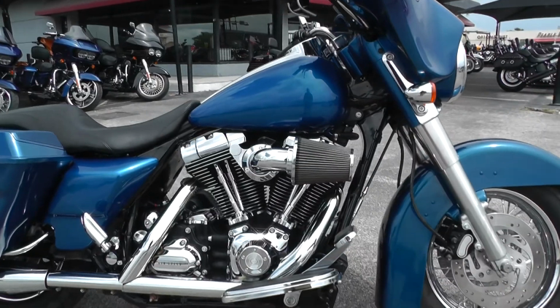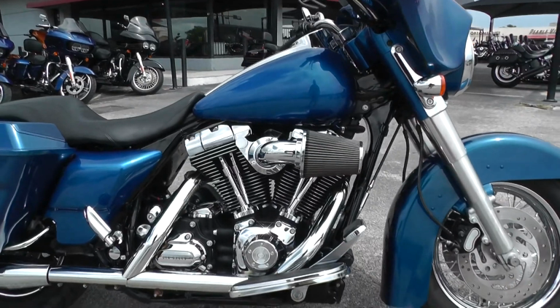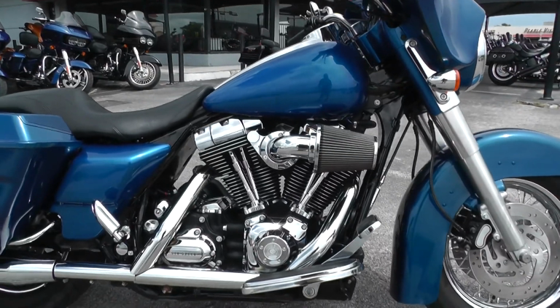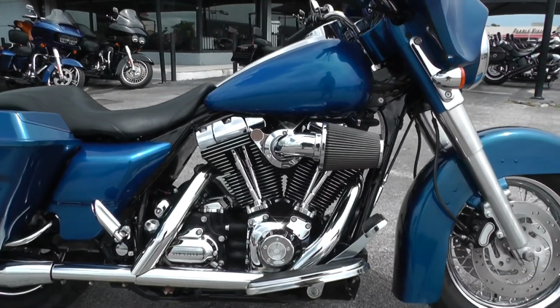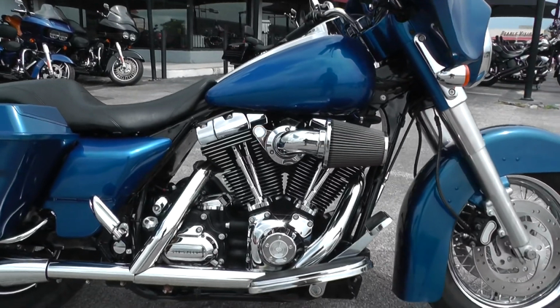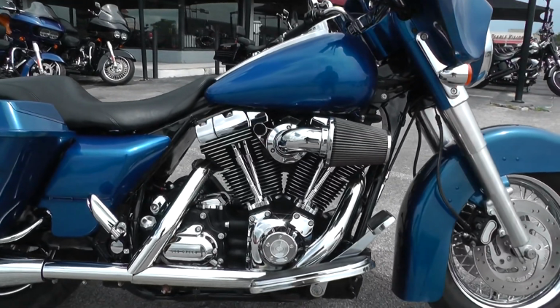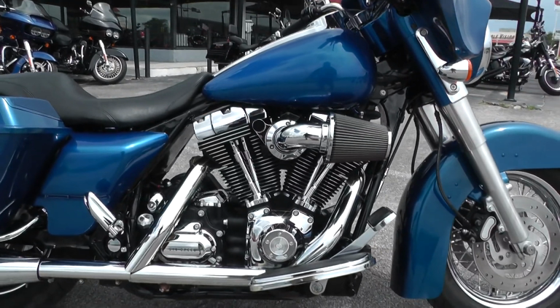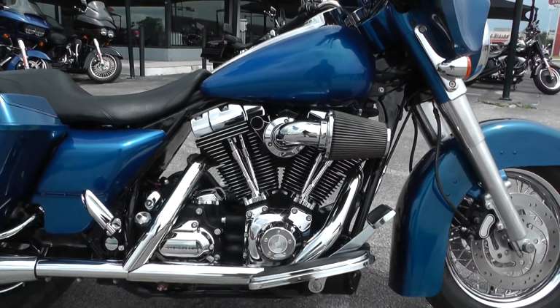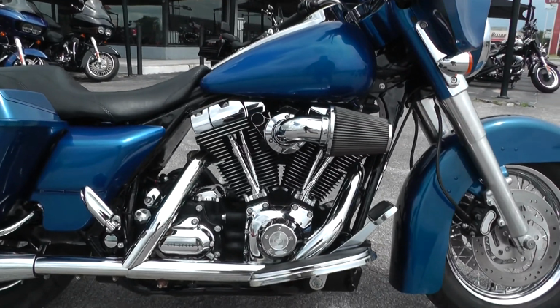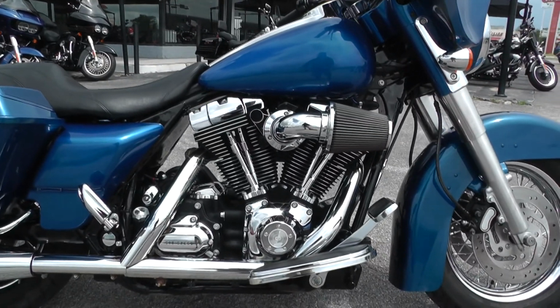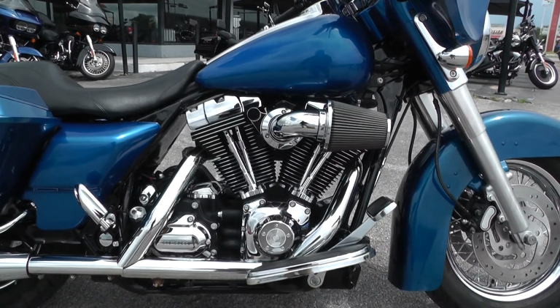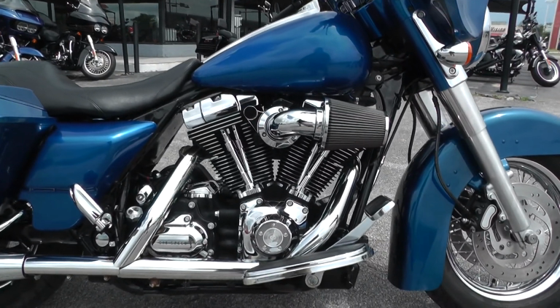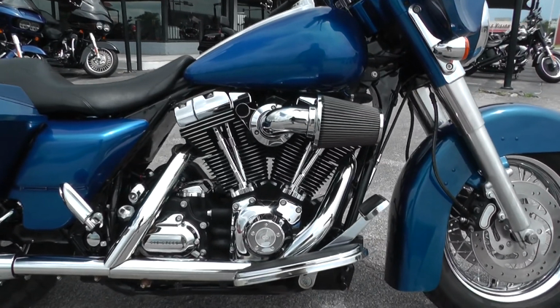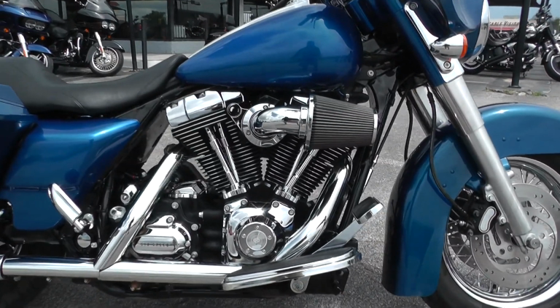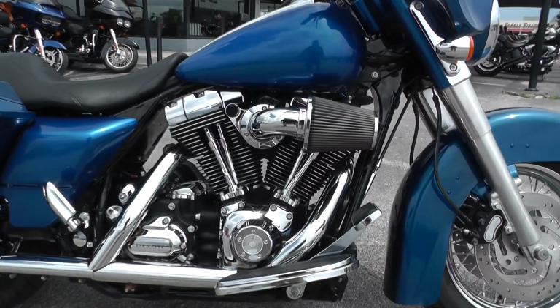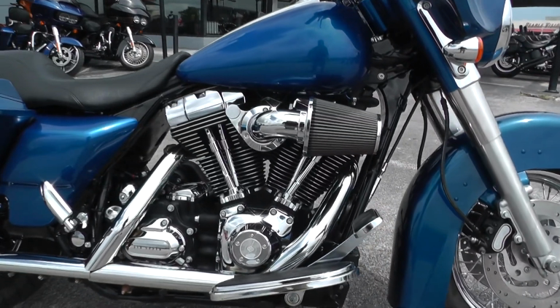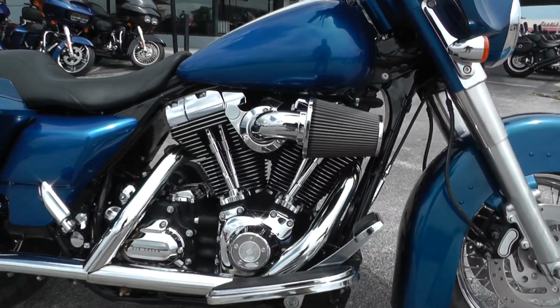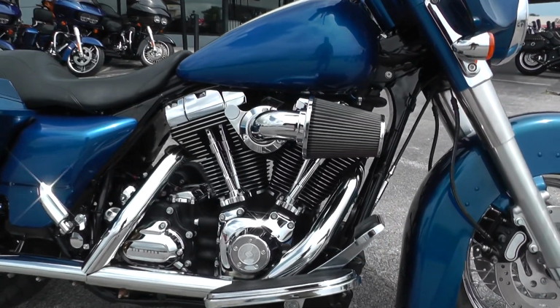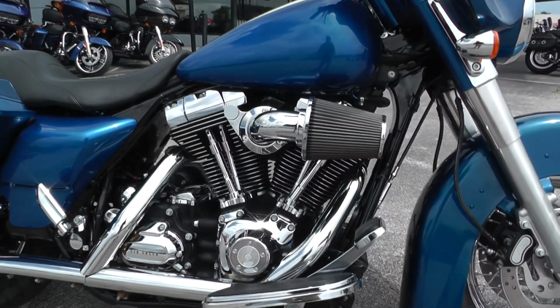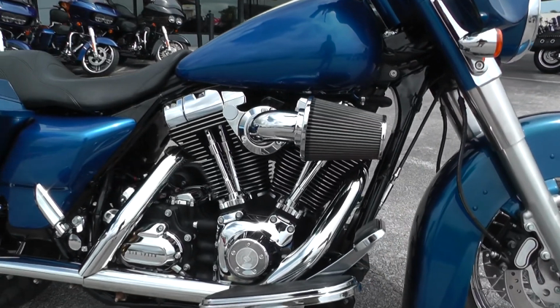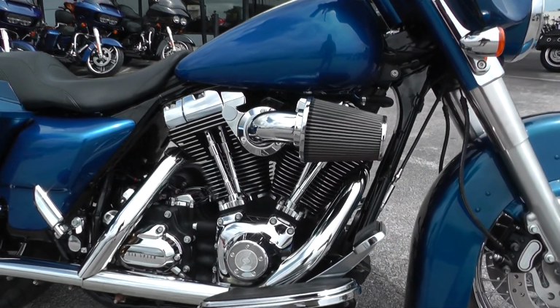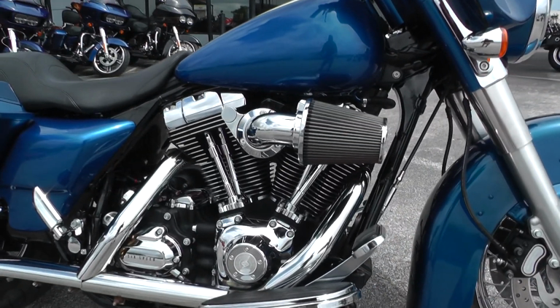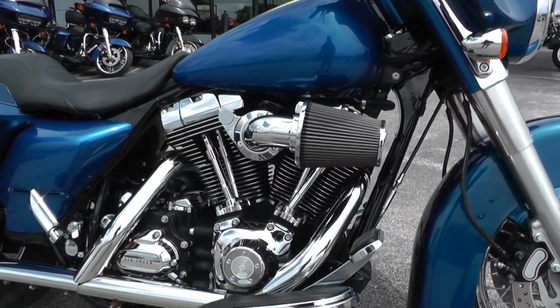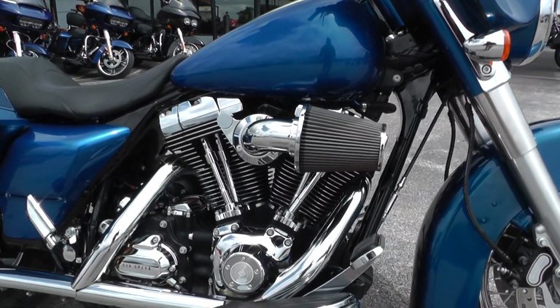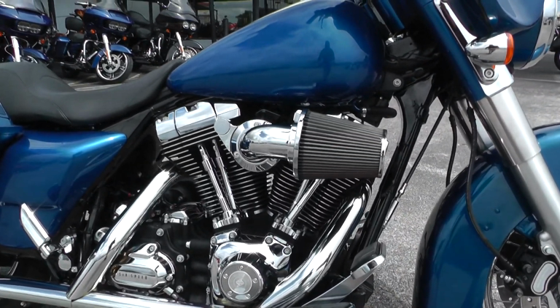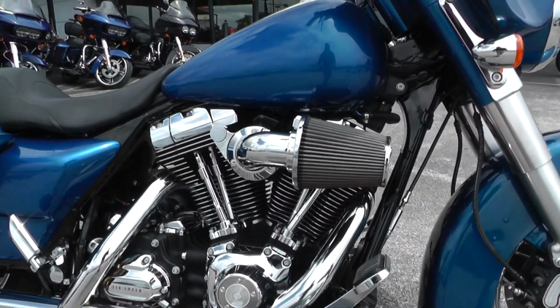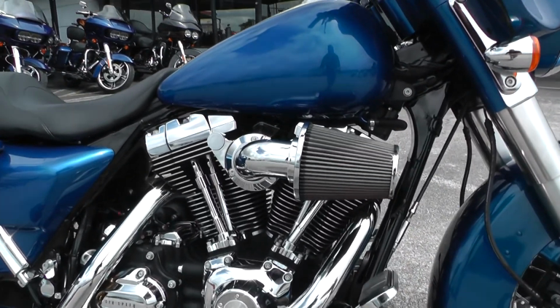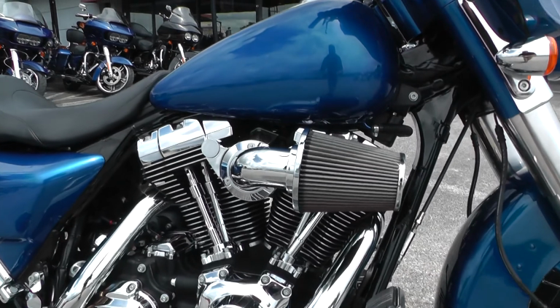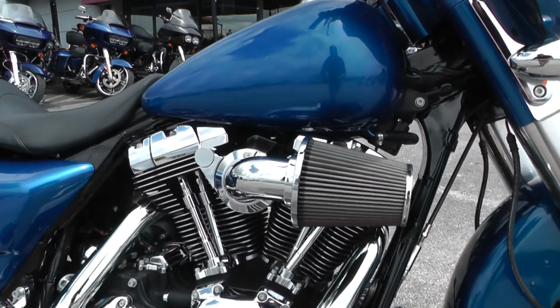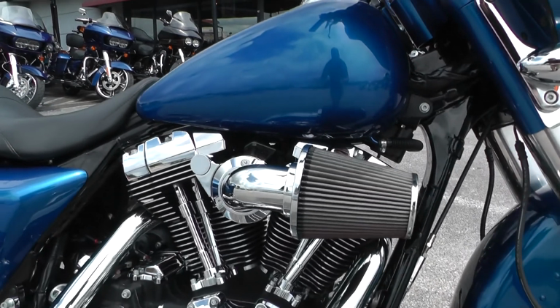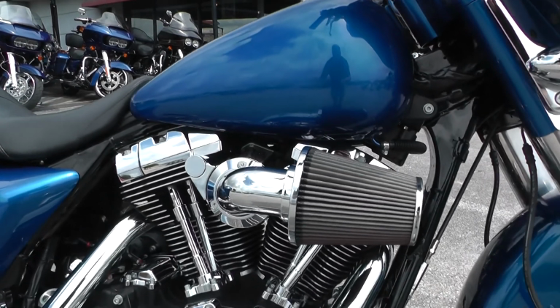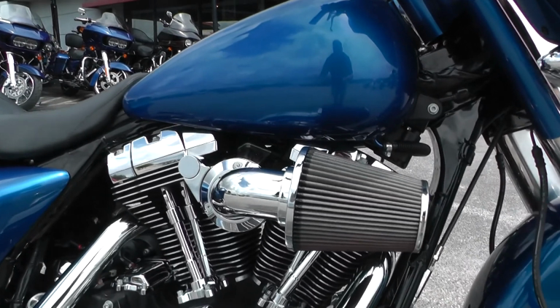We test drive them, clean them up, make sure they pass the Texas state inspection, and then put them out for sale.